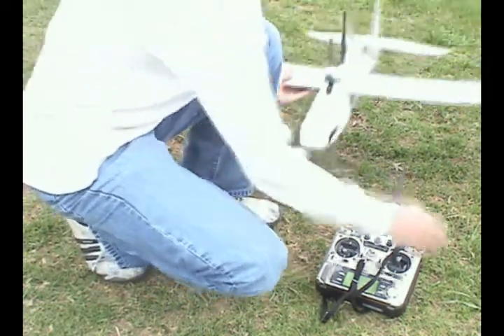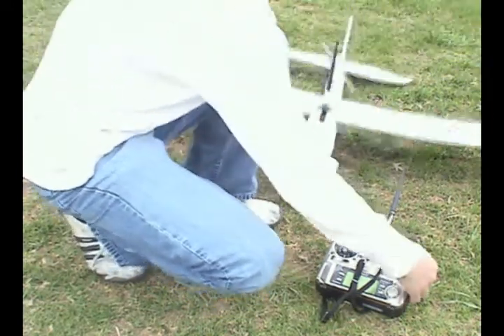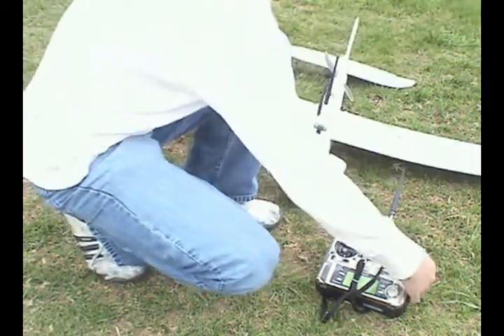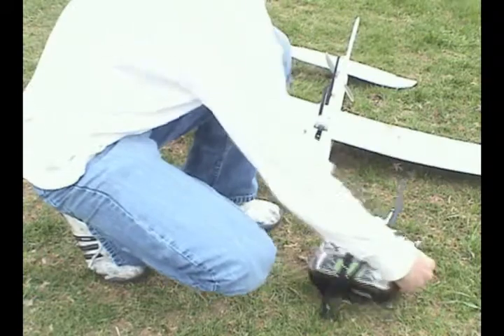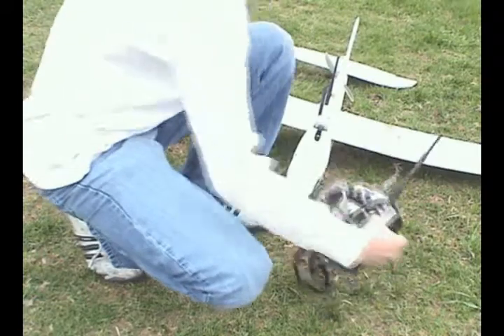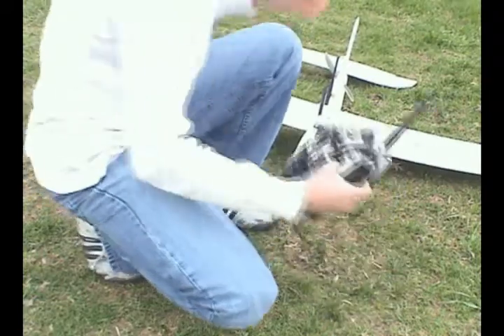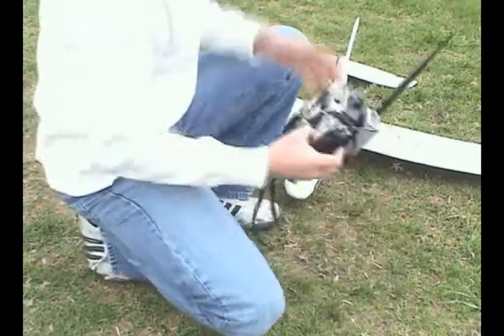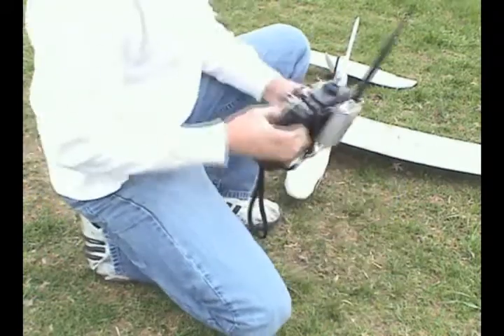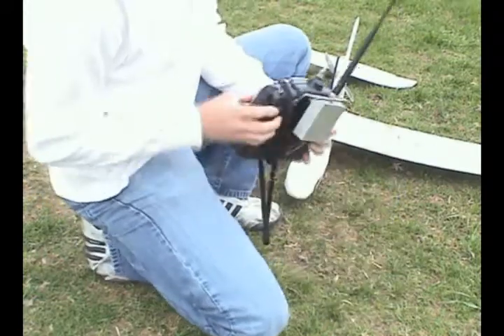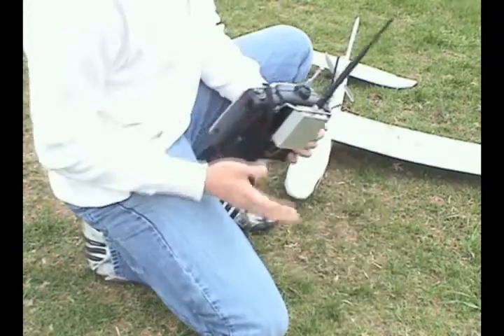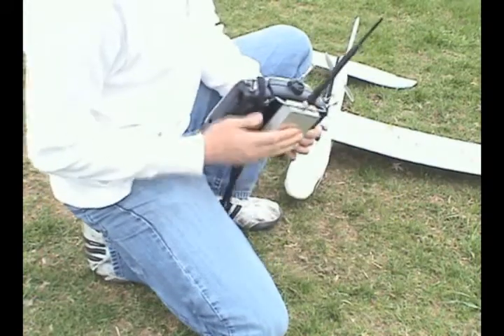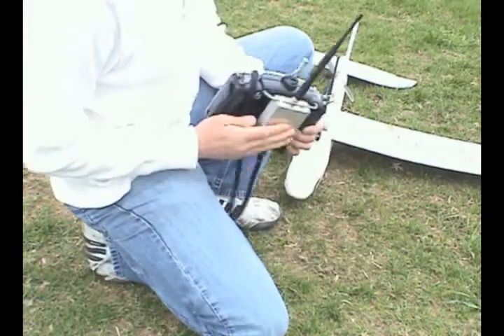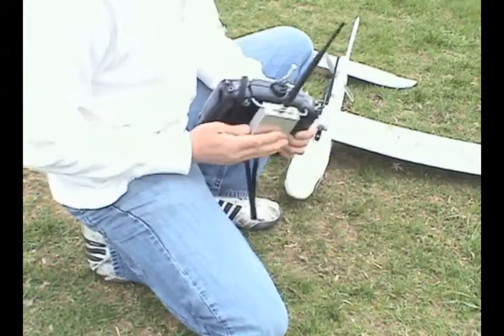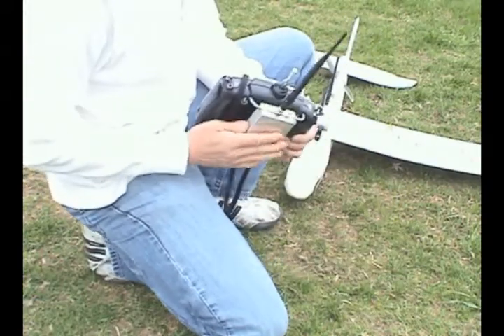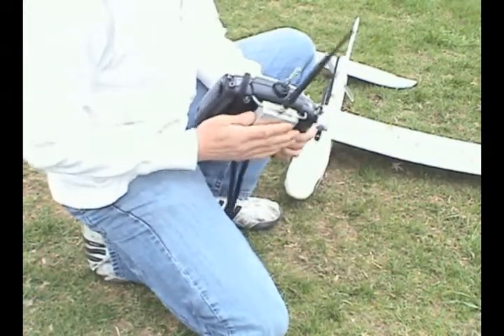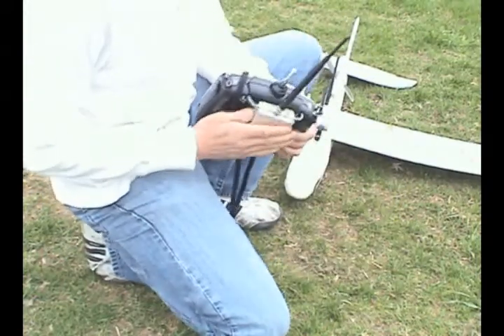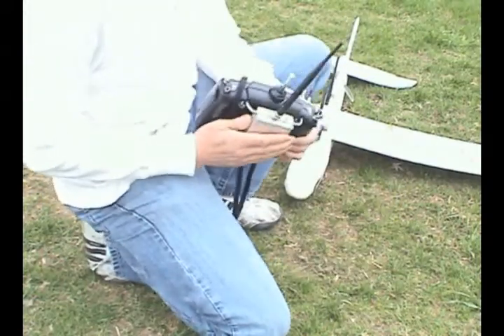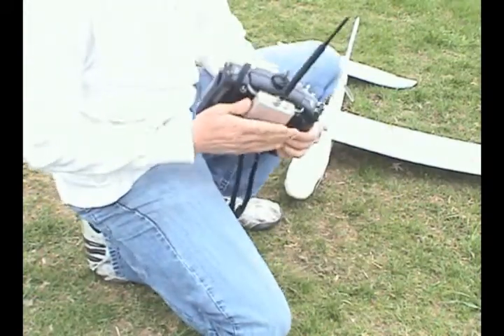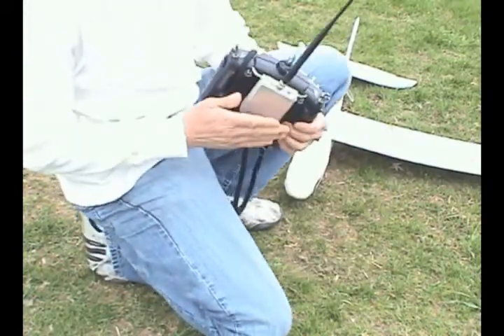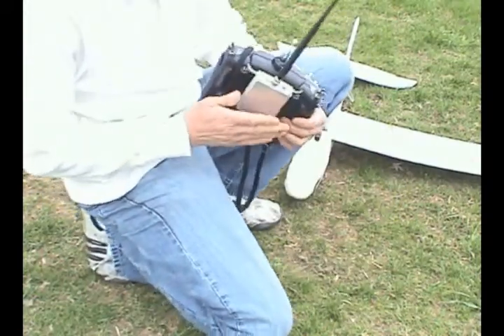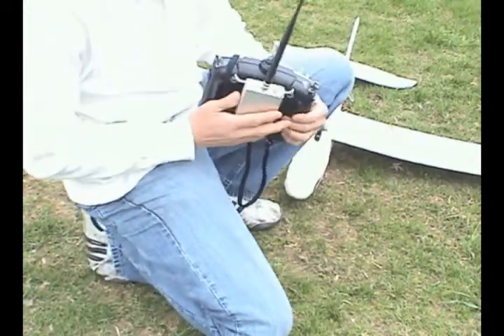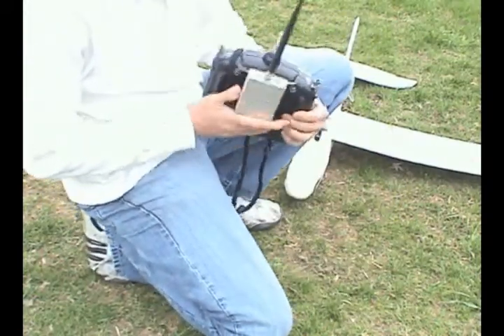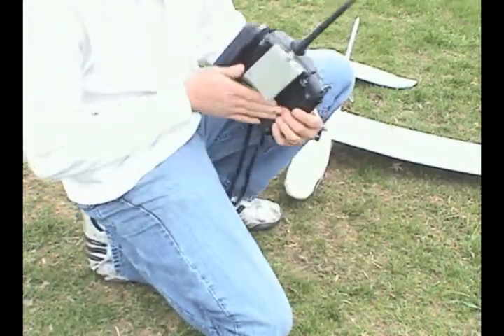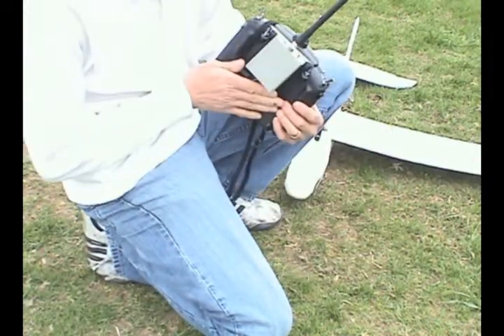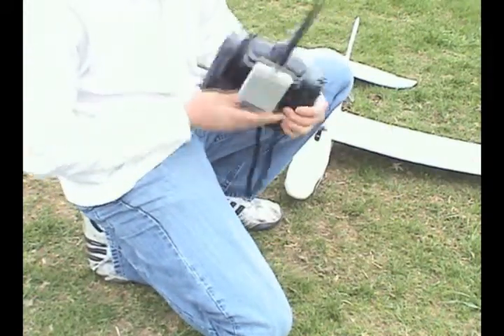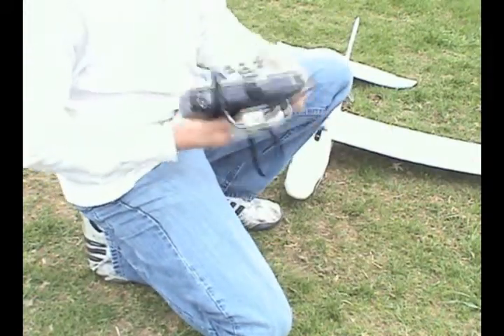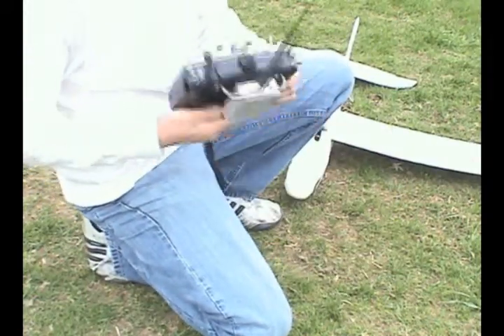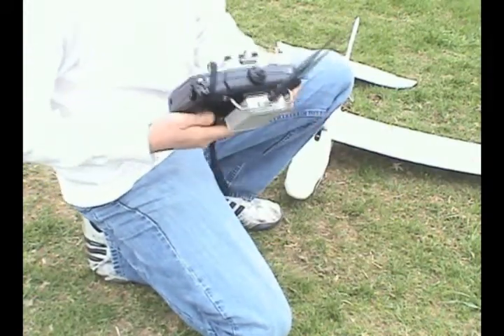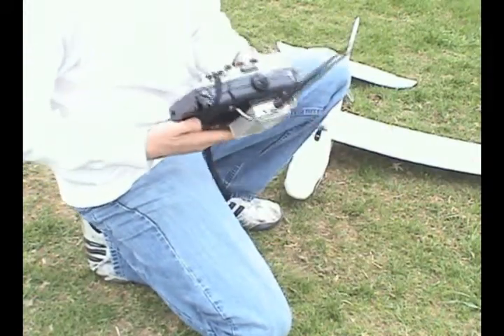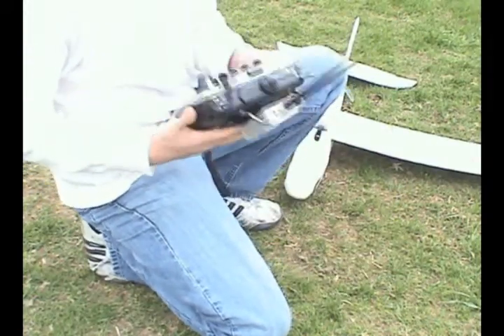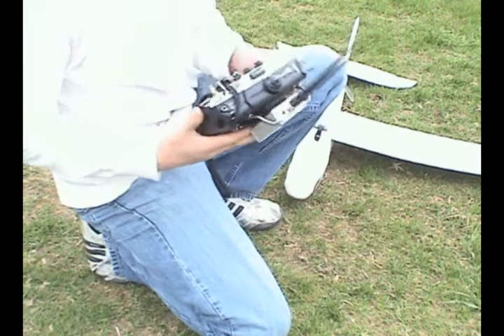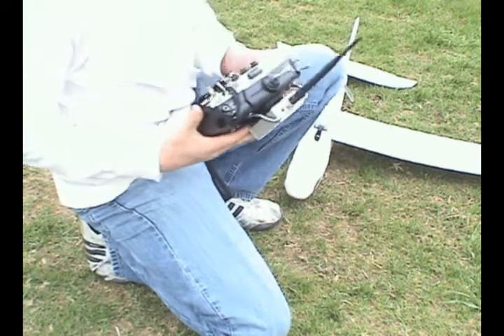The transmitter fits — I just Velcroed it to the back of the radio and it's quite nice. It's steady.